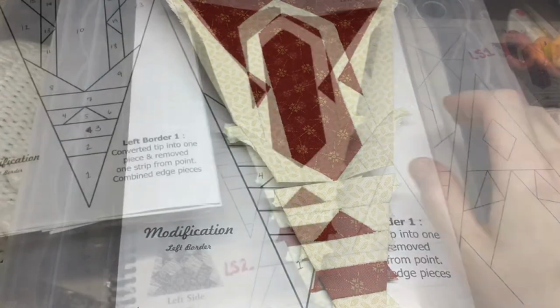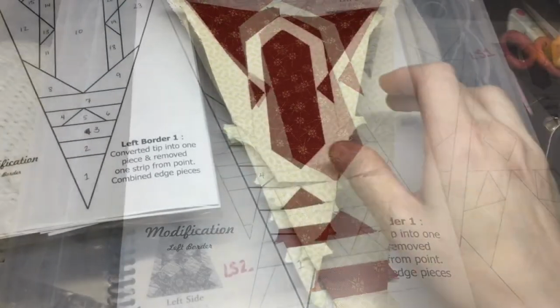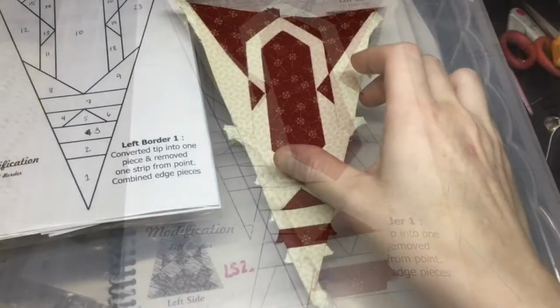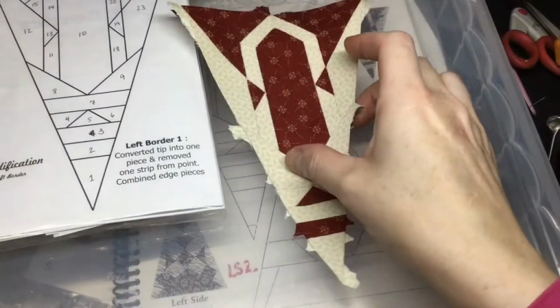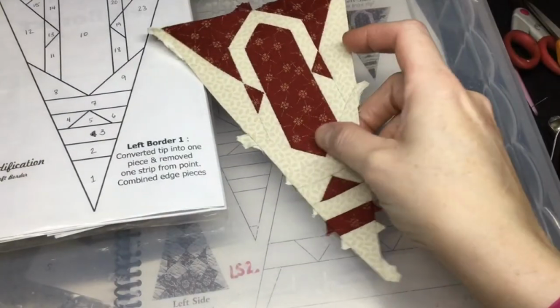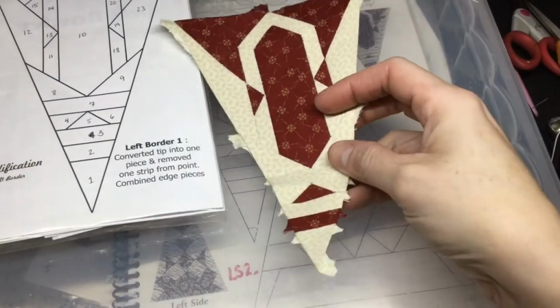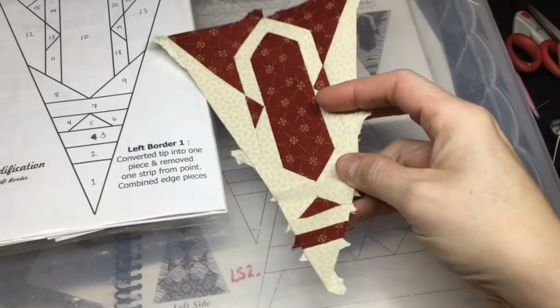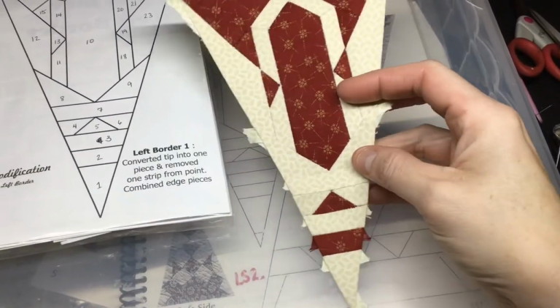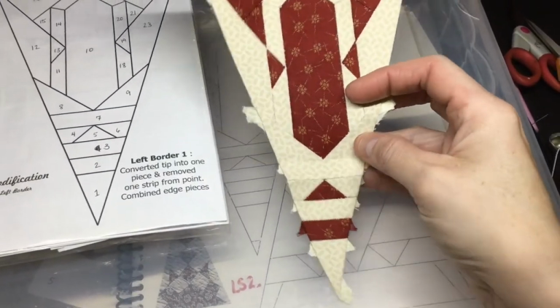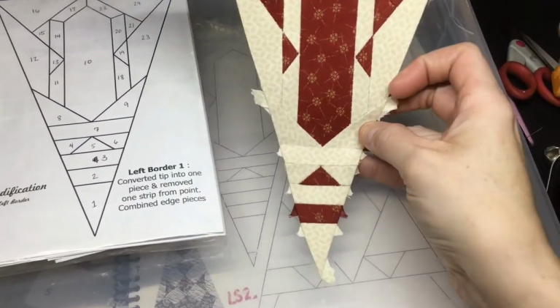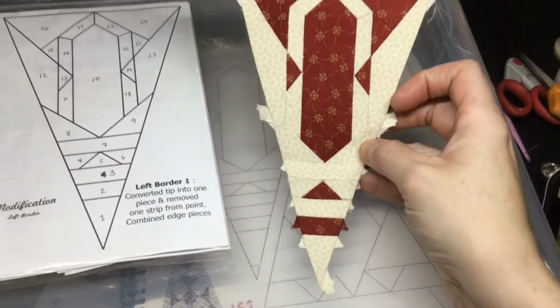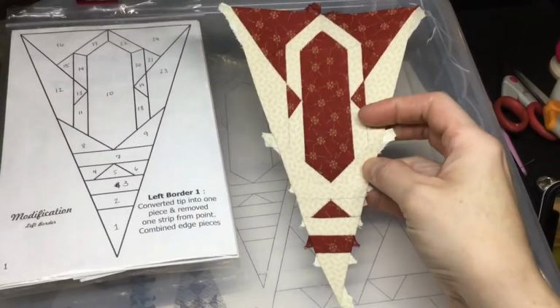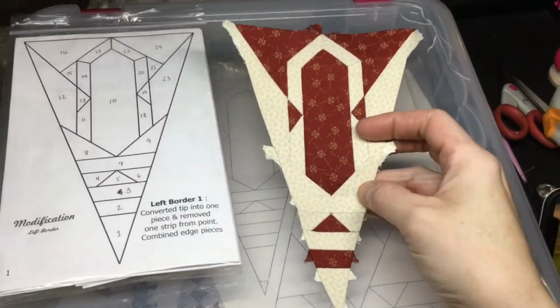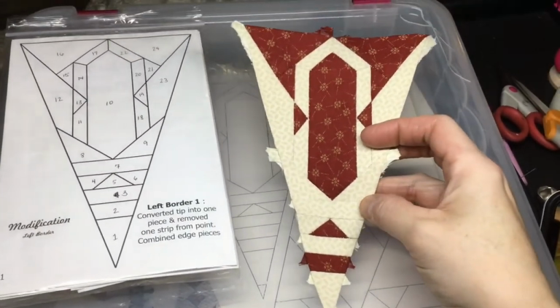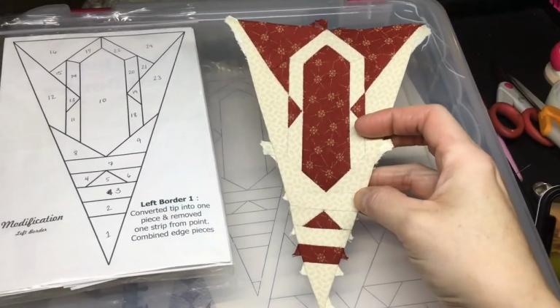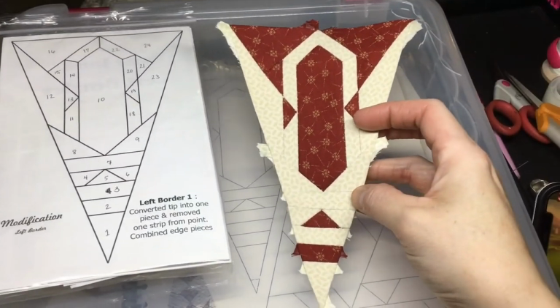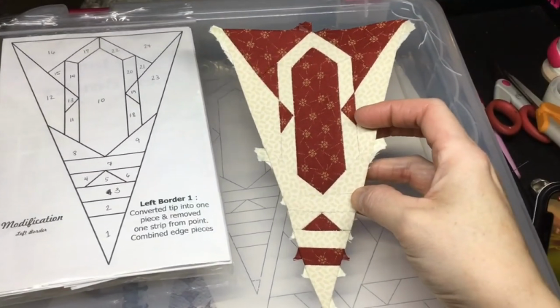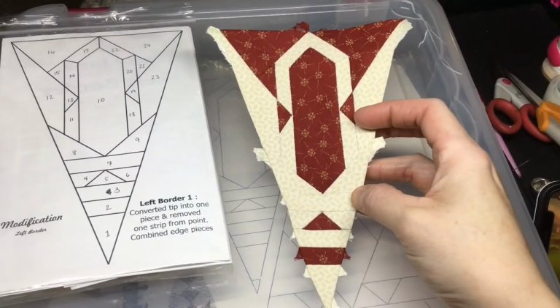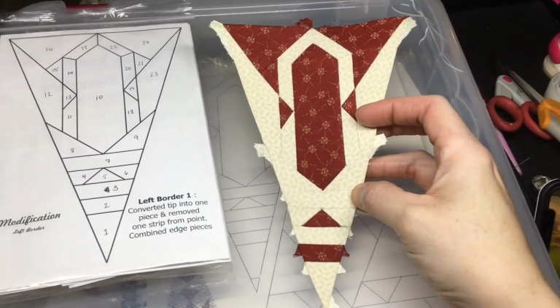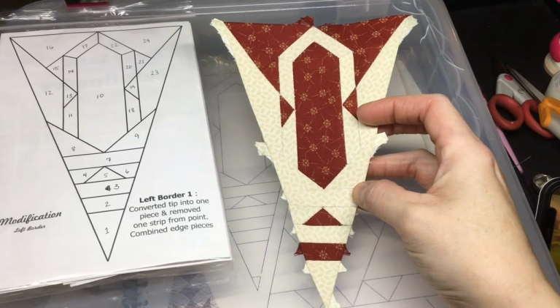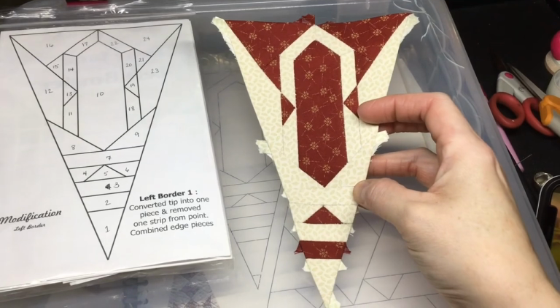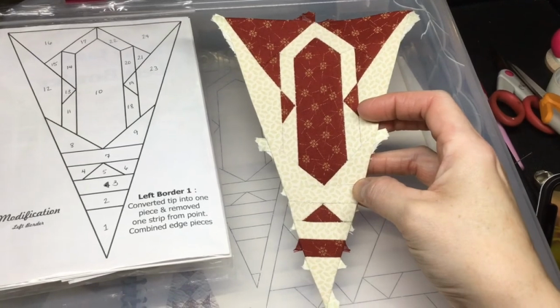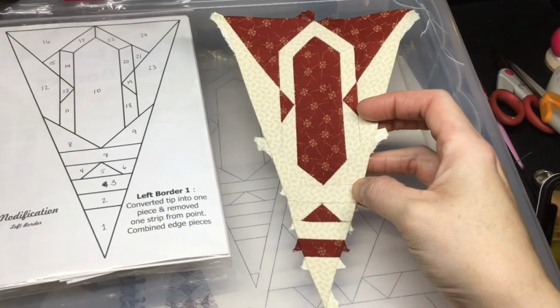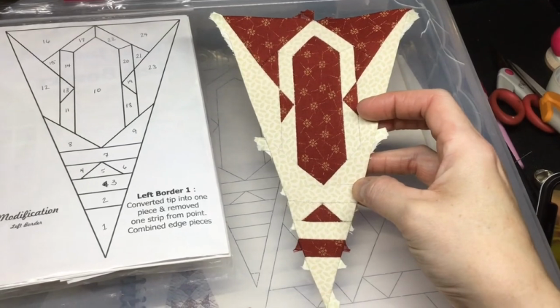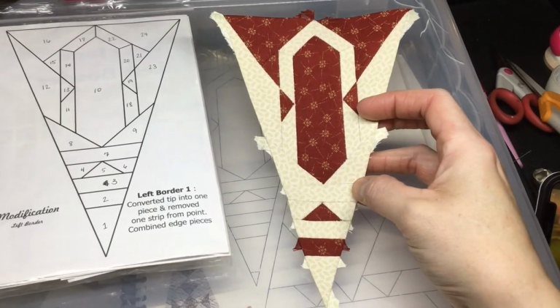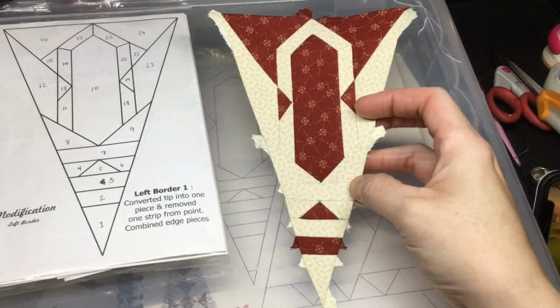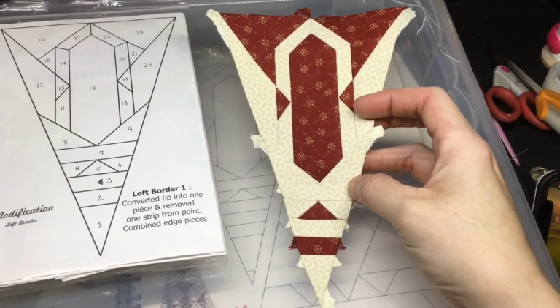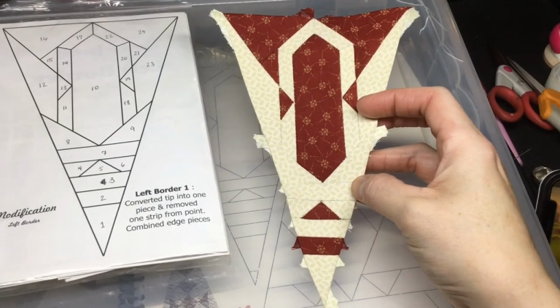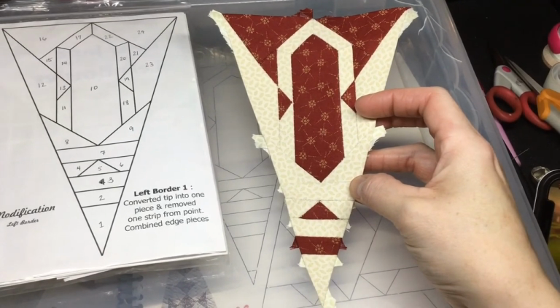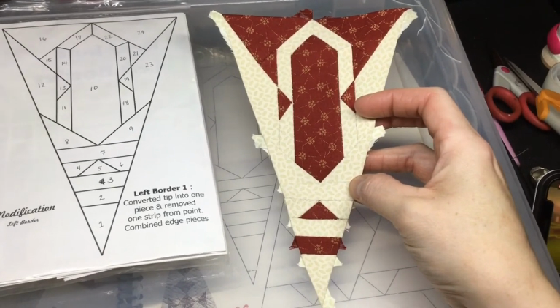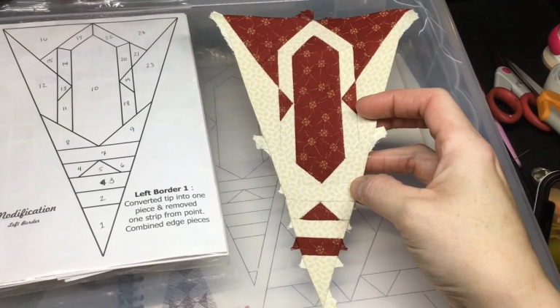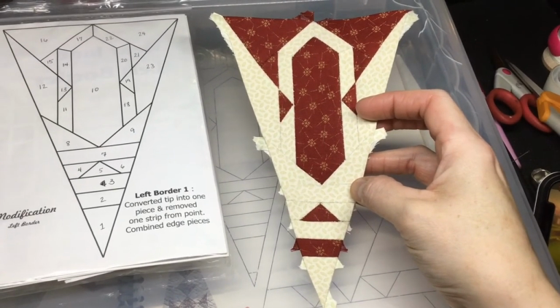So I've connected the tip to the main portion and my LS1 triangle is now completed.